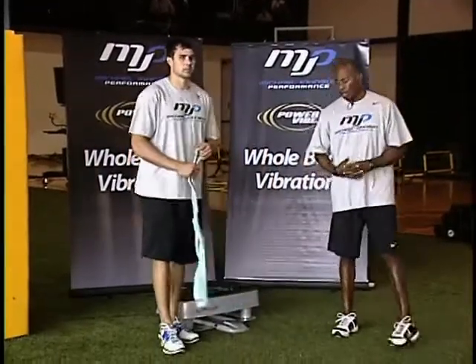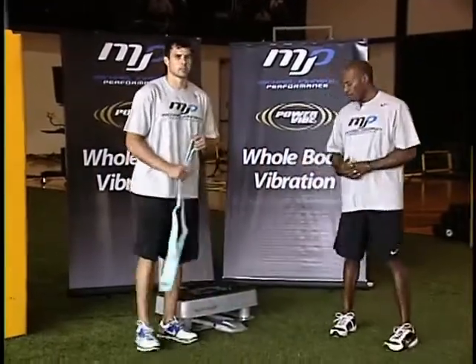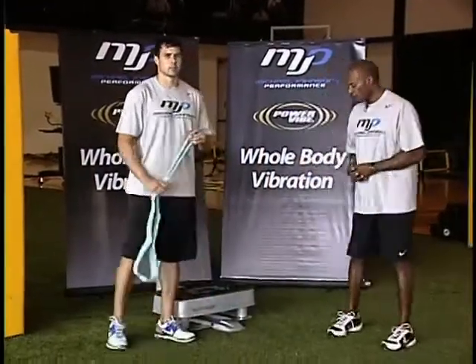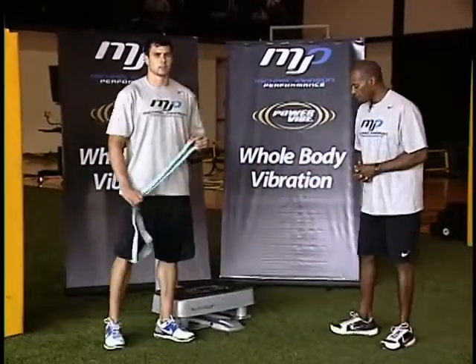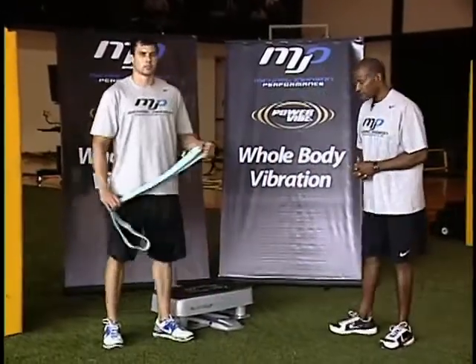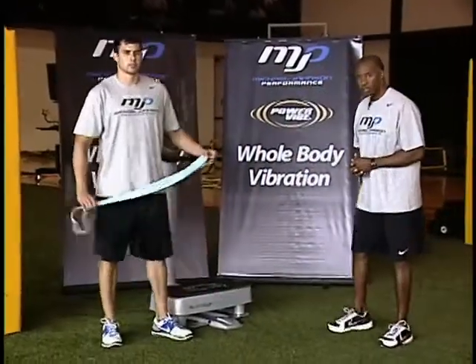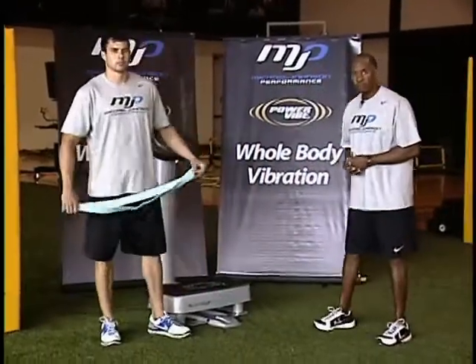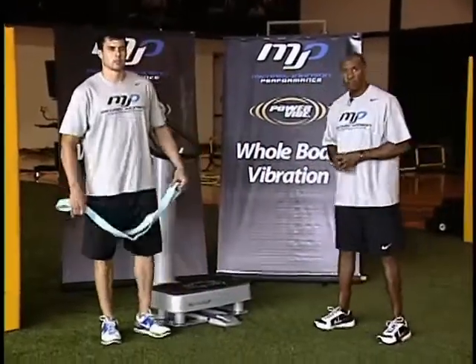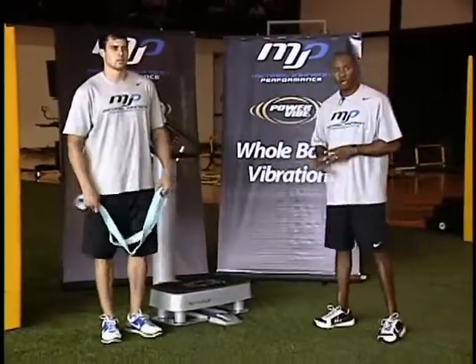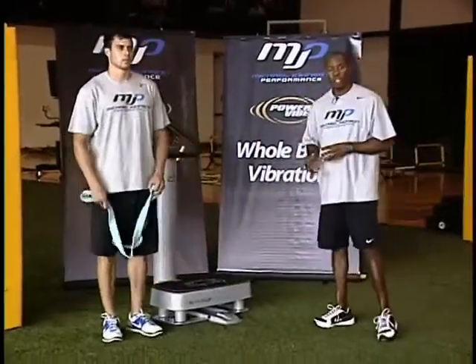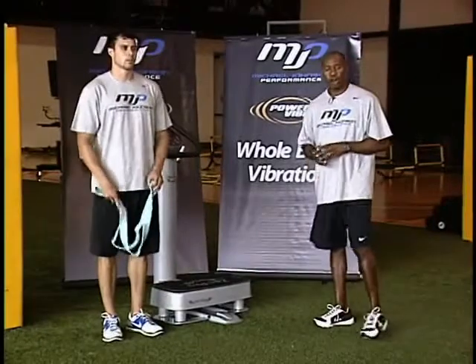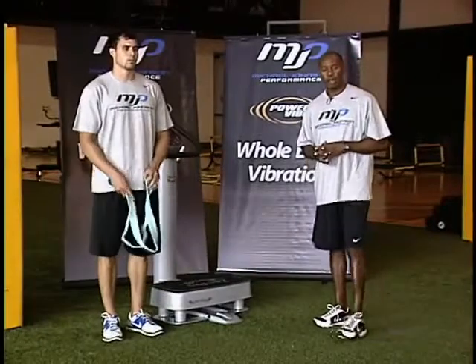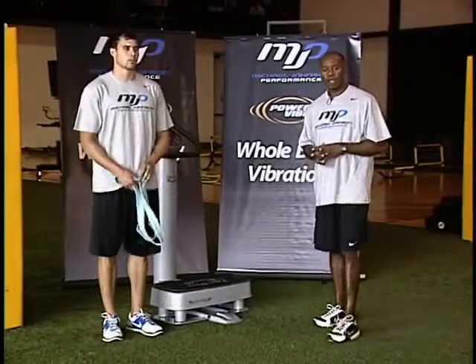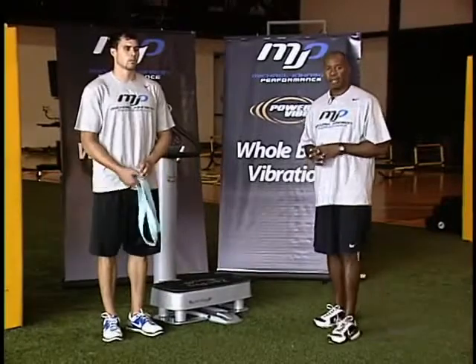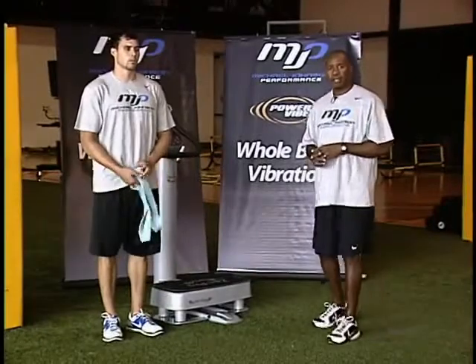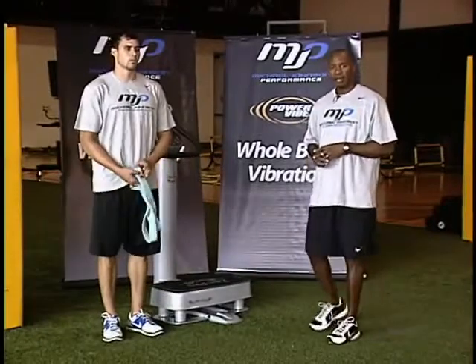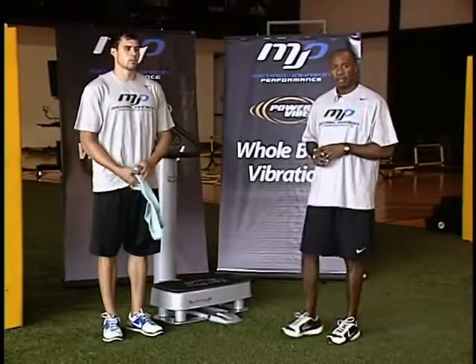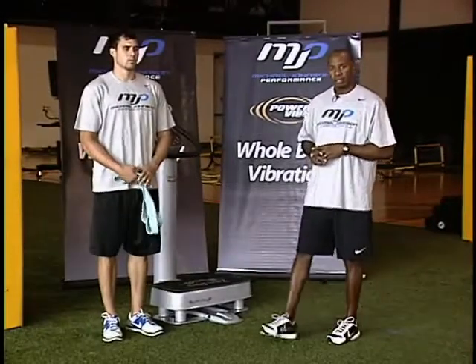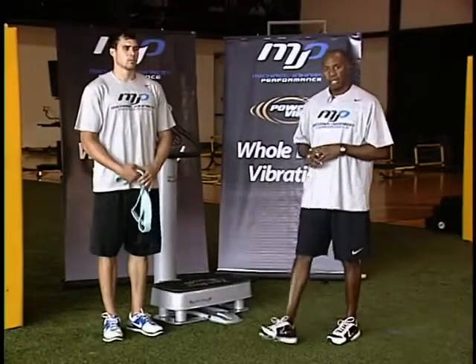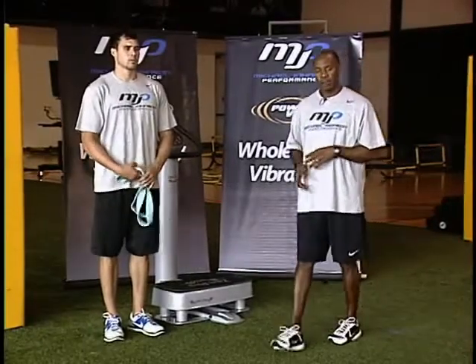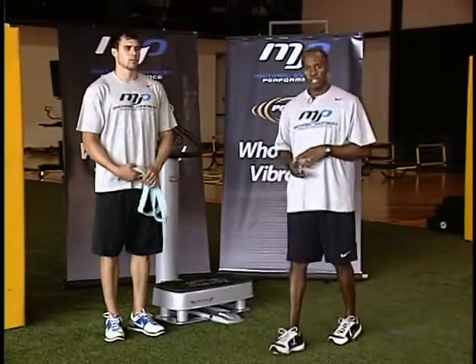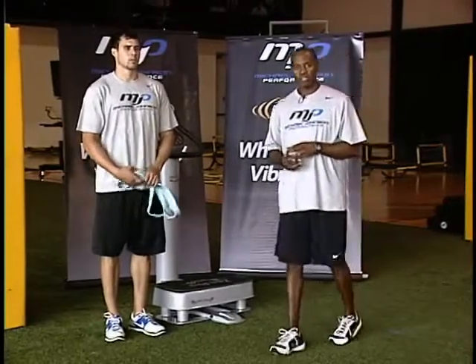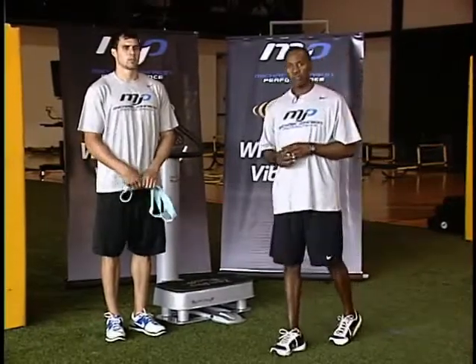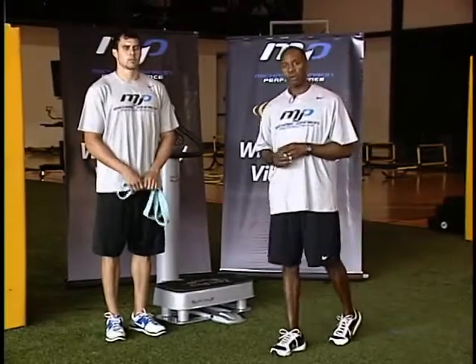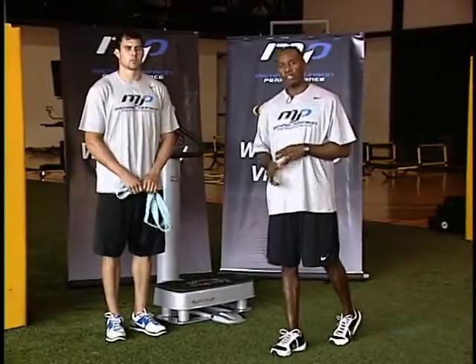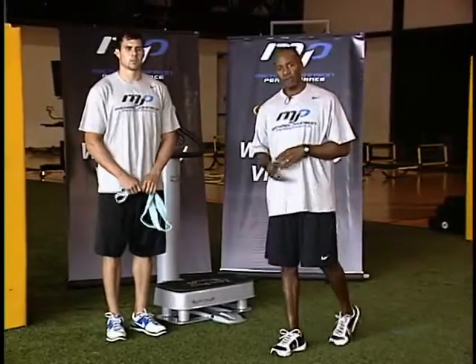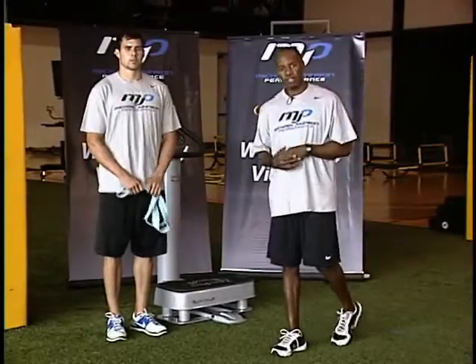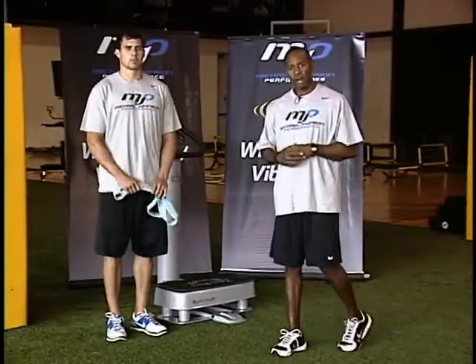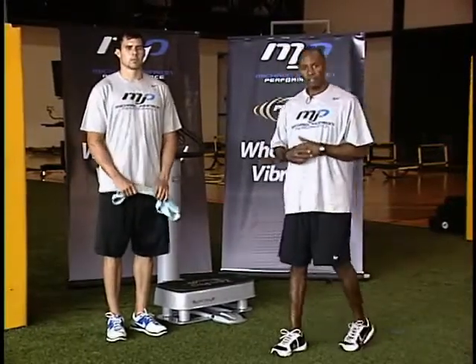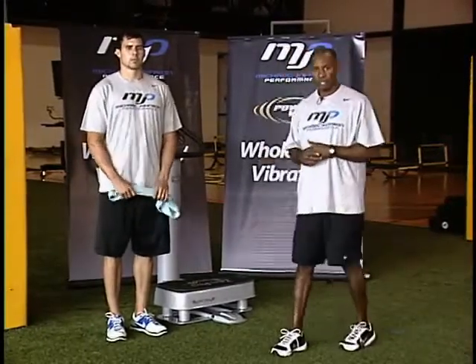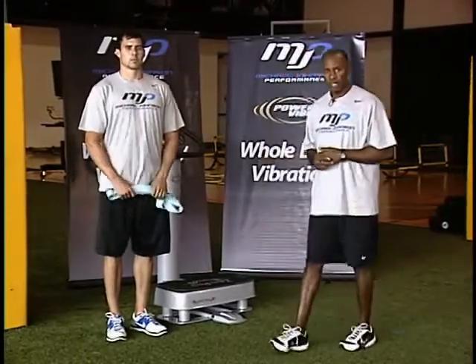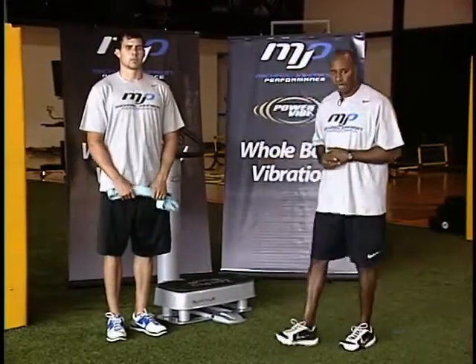And that is working on hip extension for acceleration postures and mechanics.